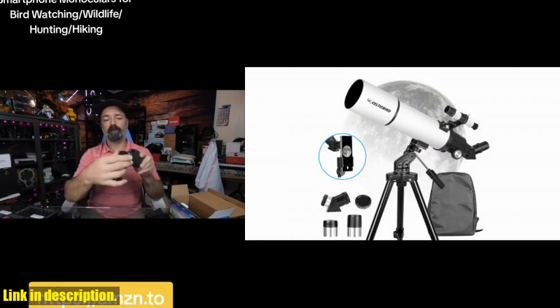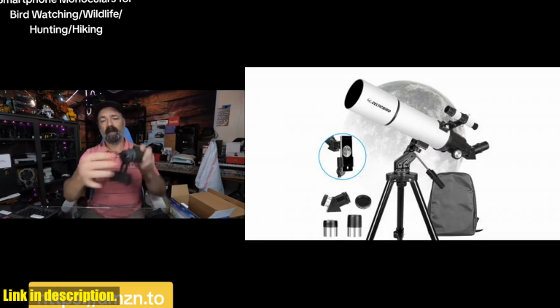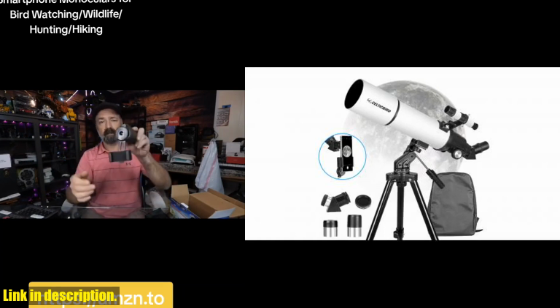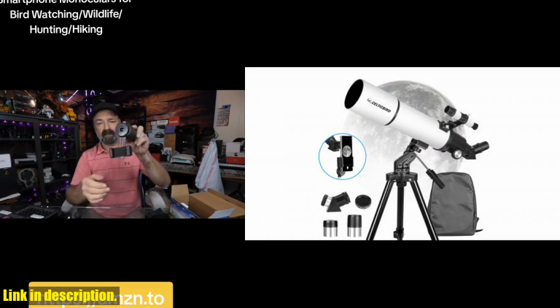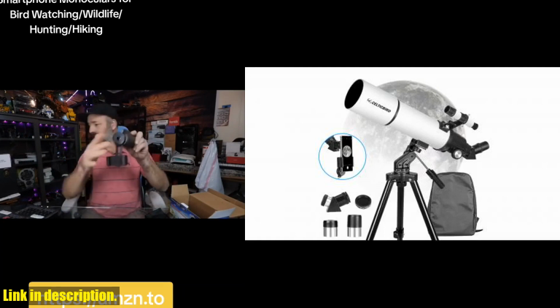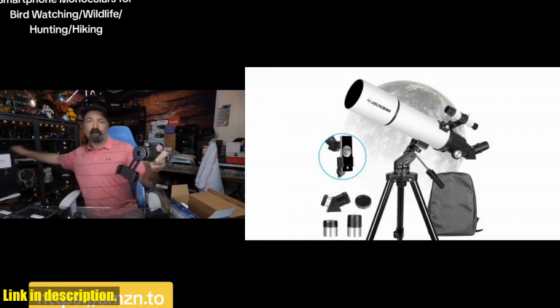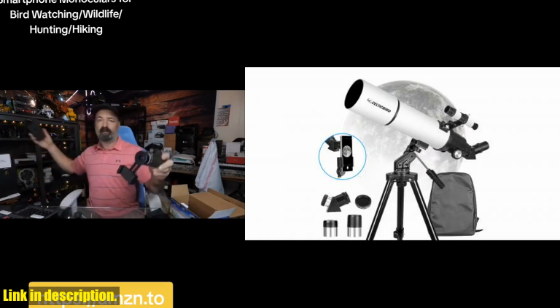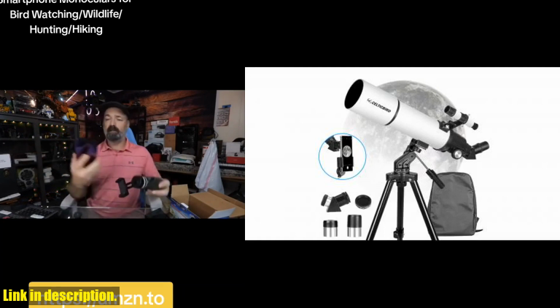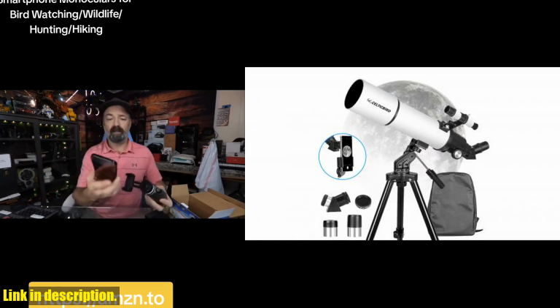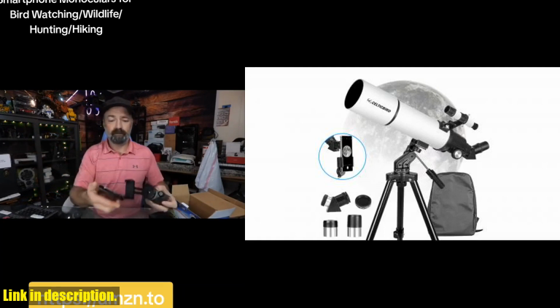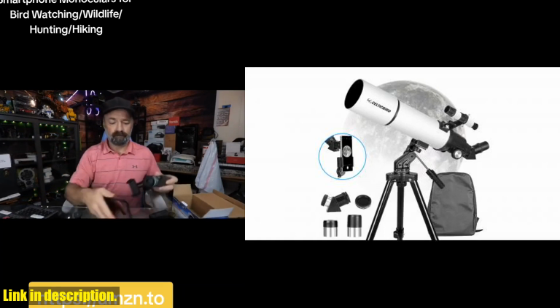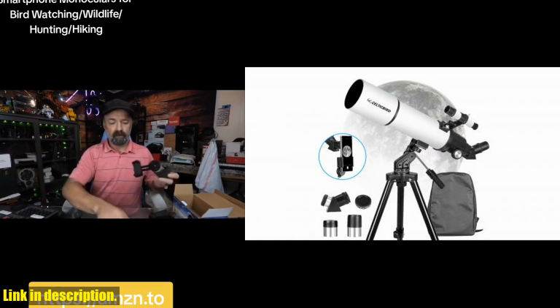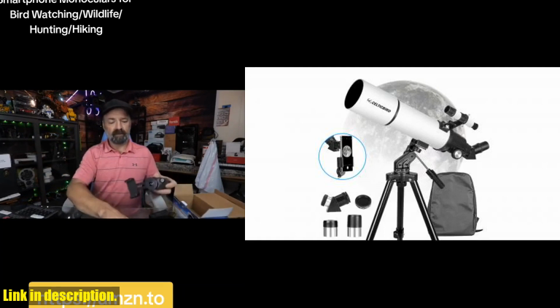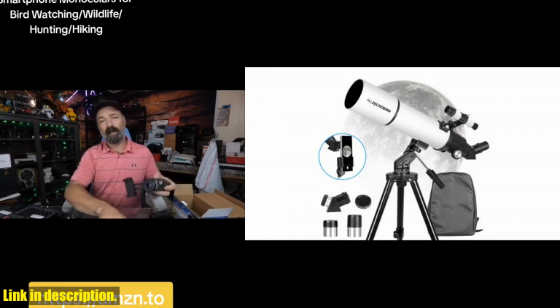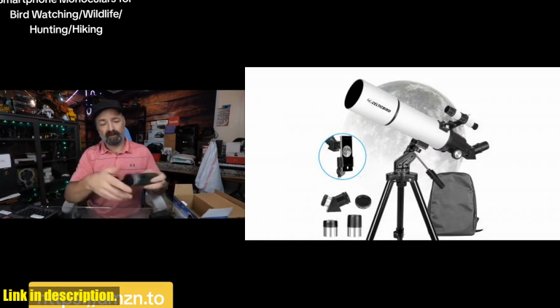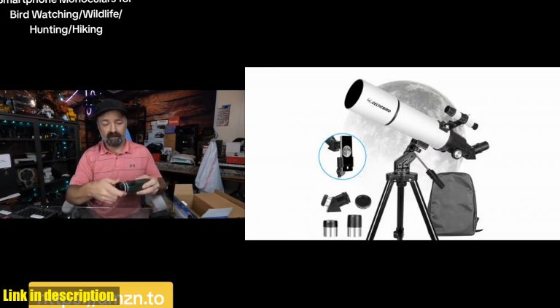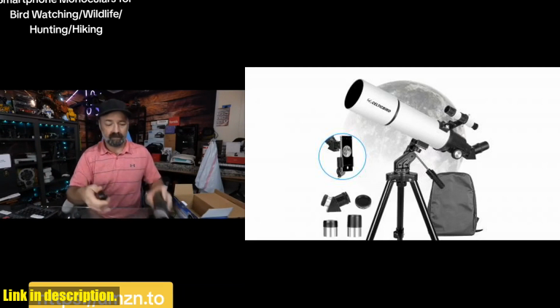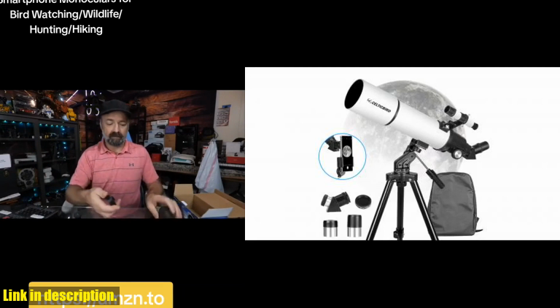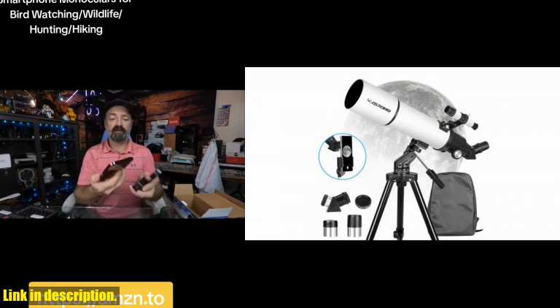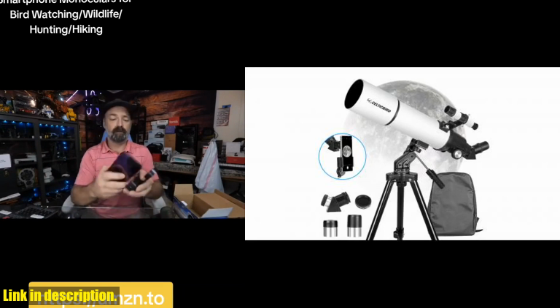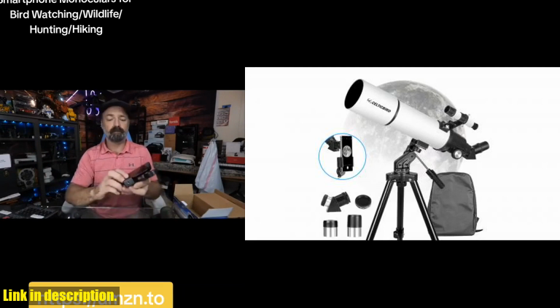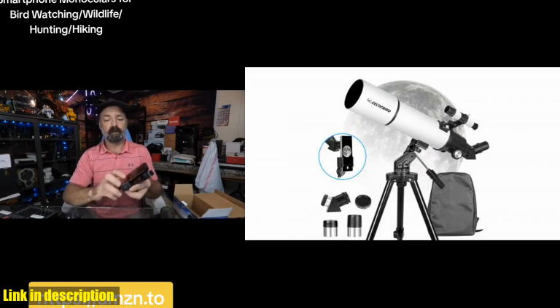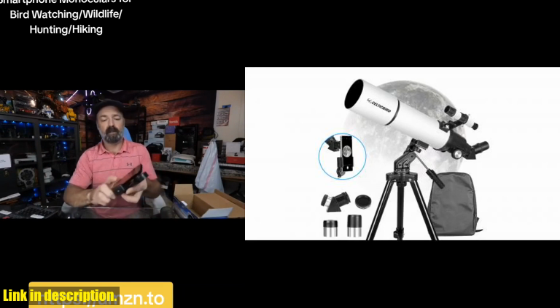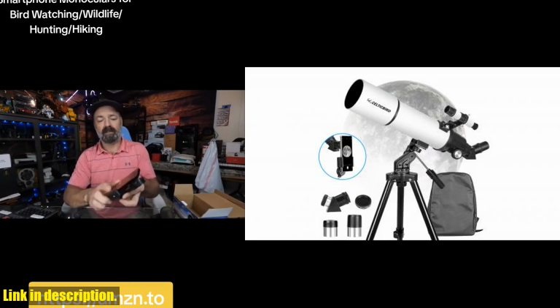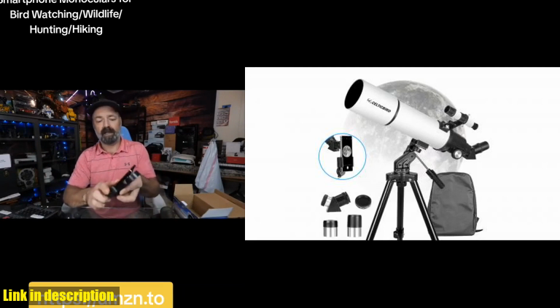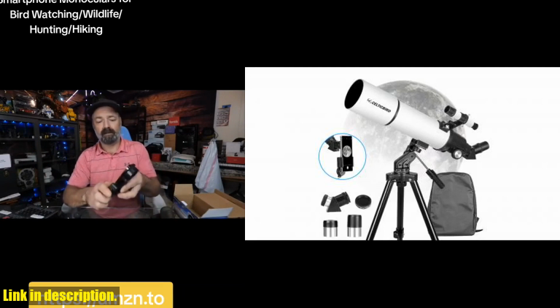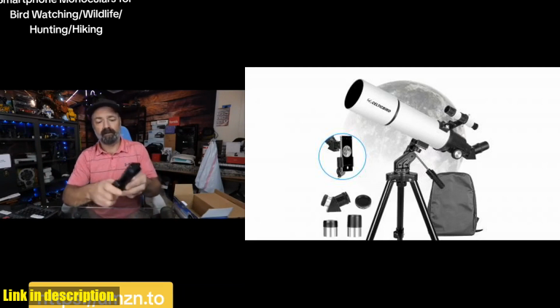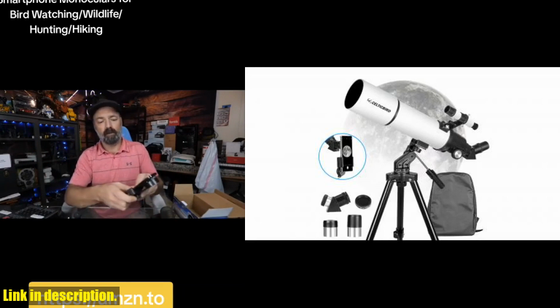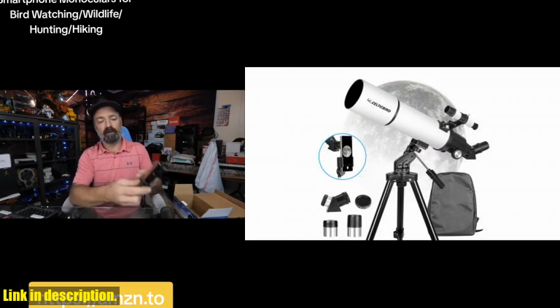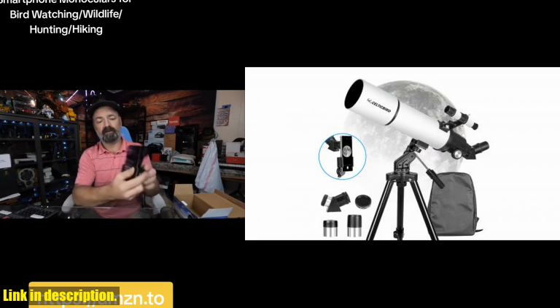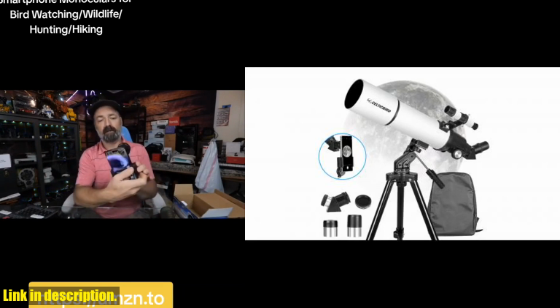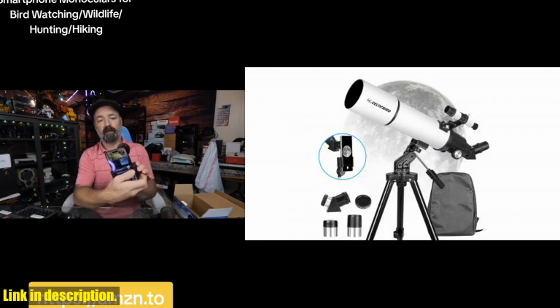Whether you're interested in observing the moon, Saturn, or Jupiter, this telescope has got you covered.